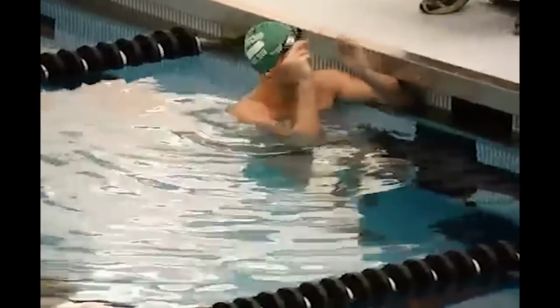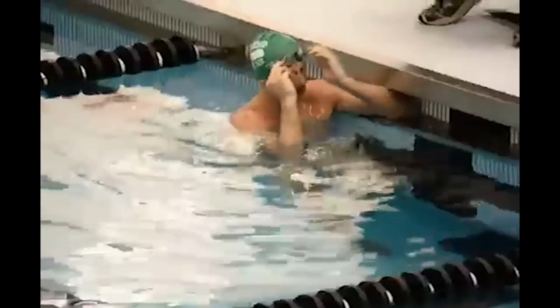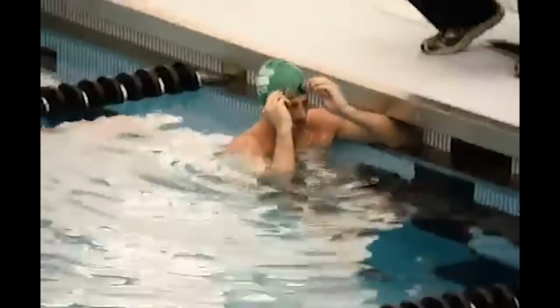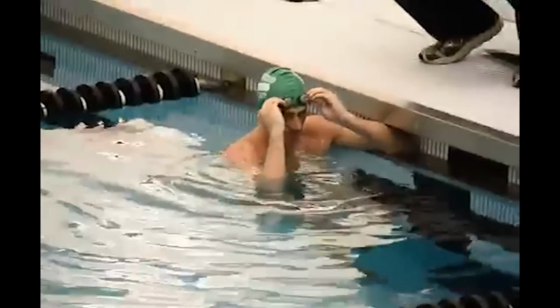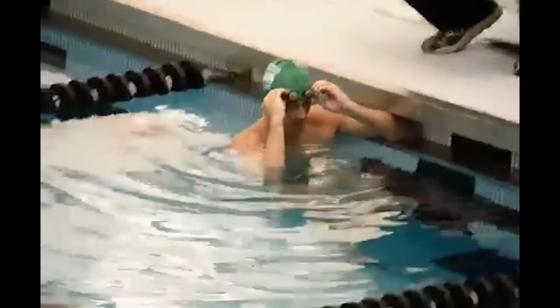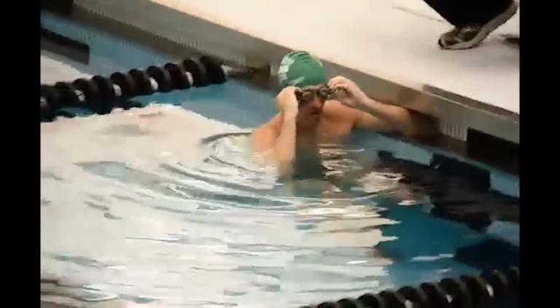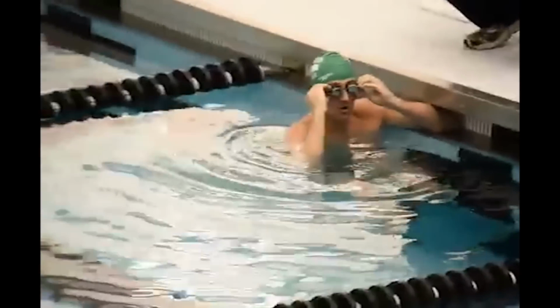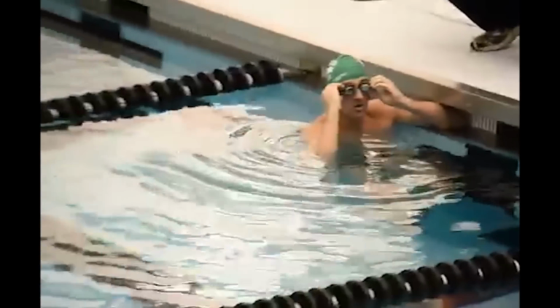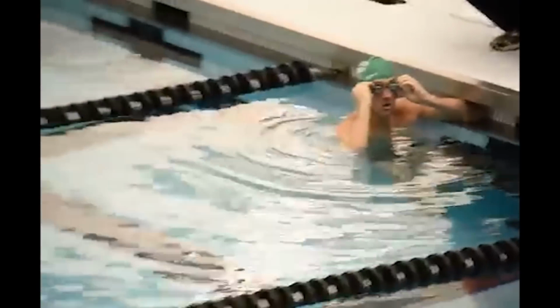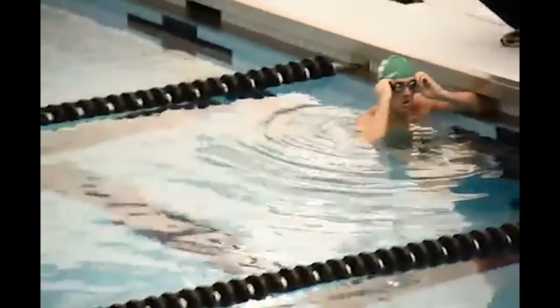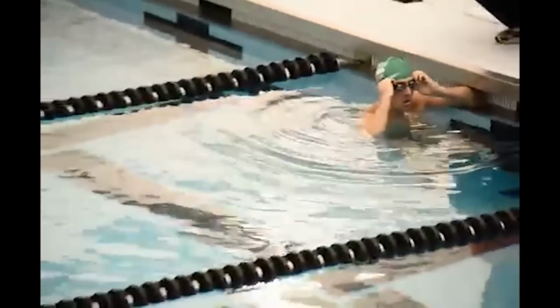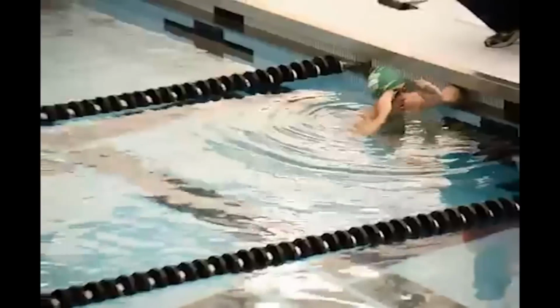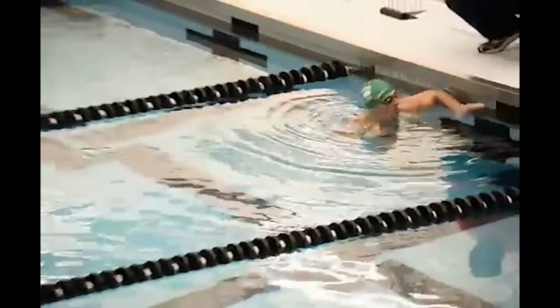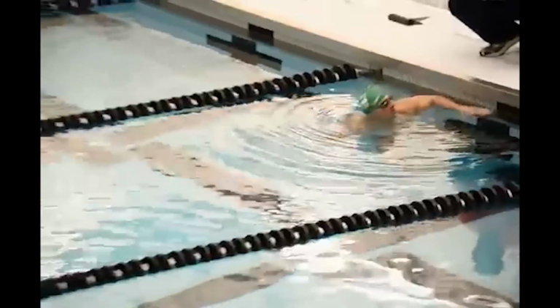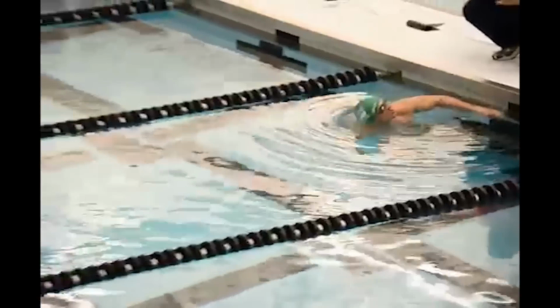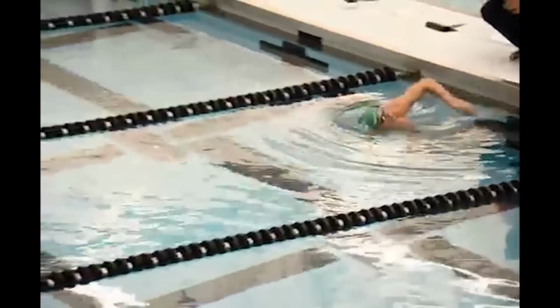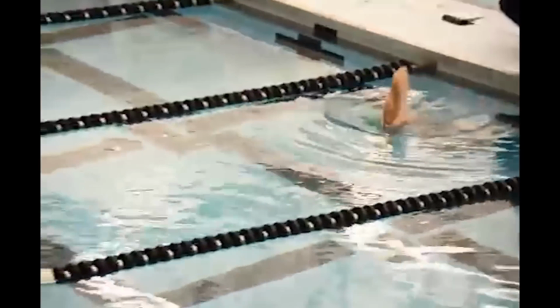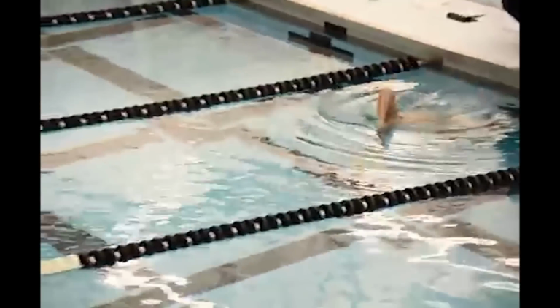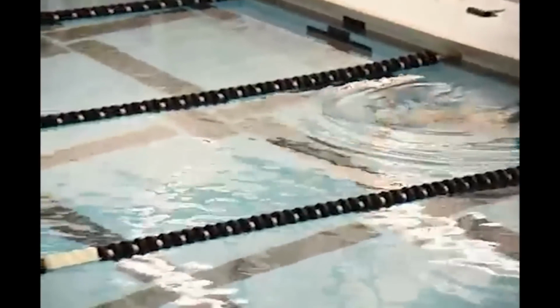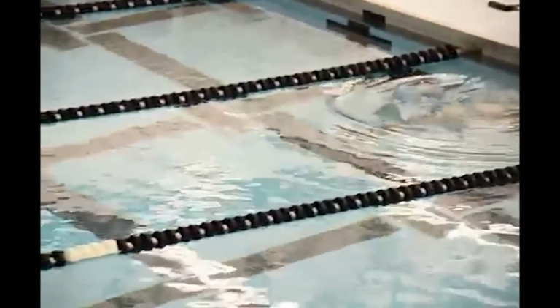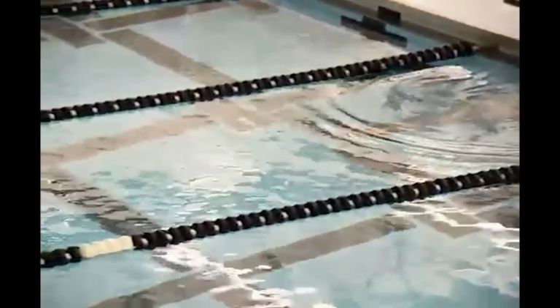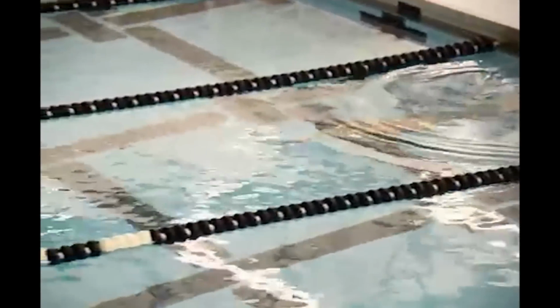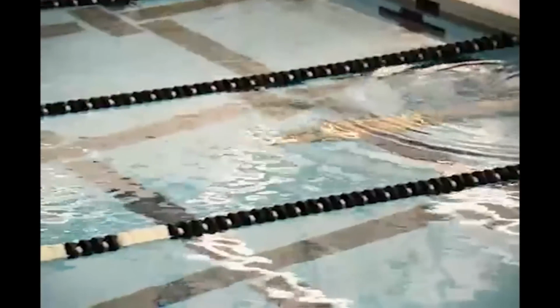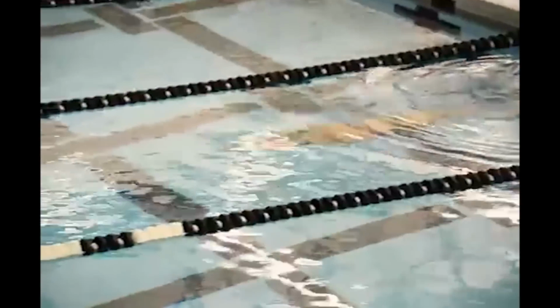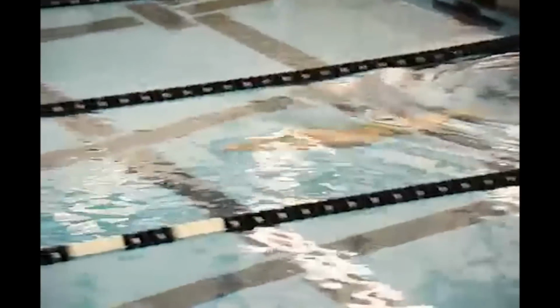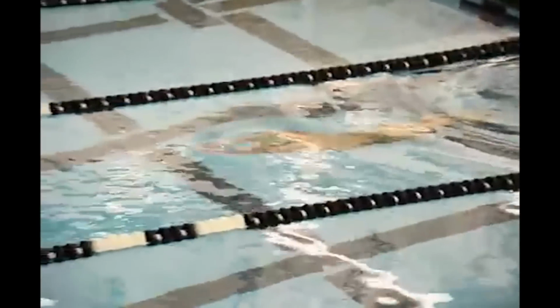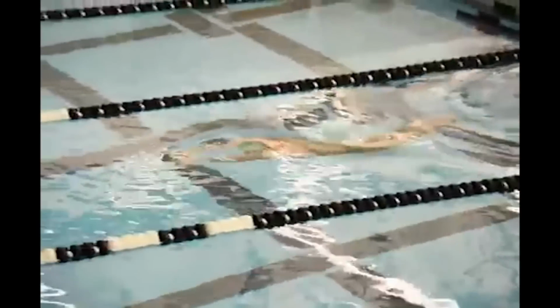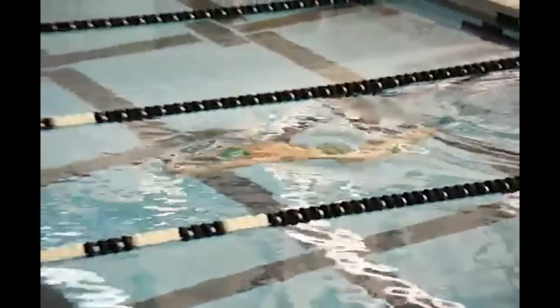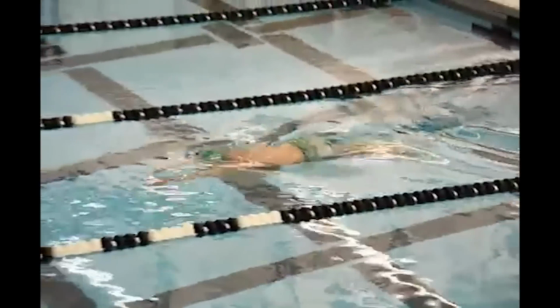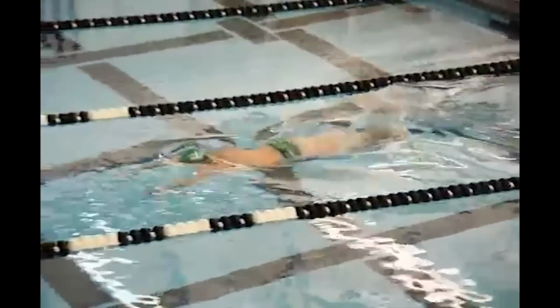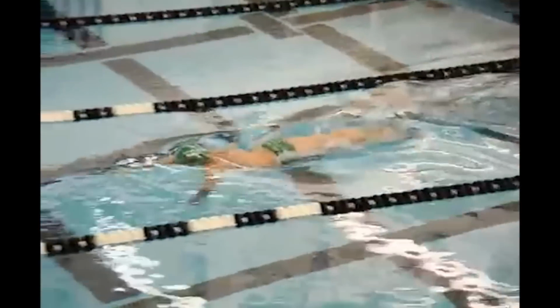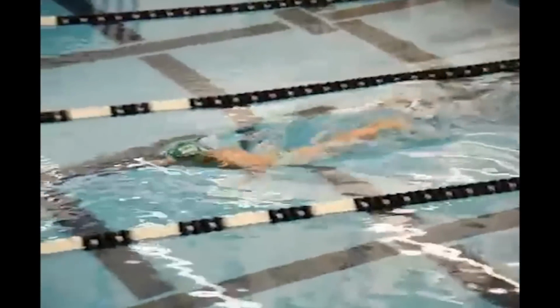This drill going back. Also, swimmers notice this — pull out, hands together.